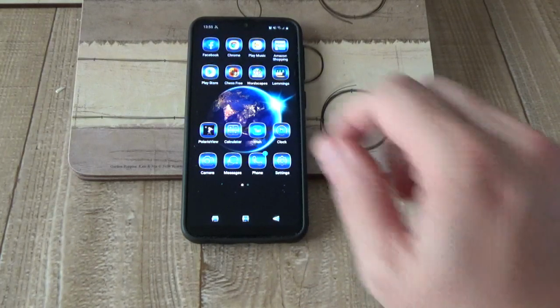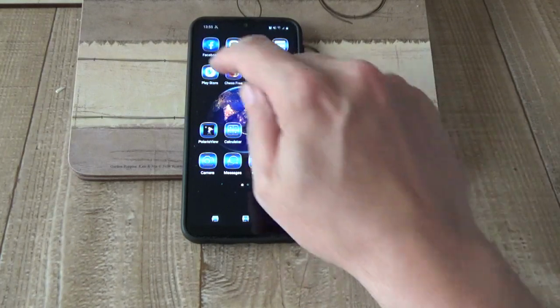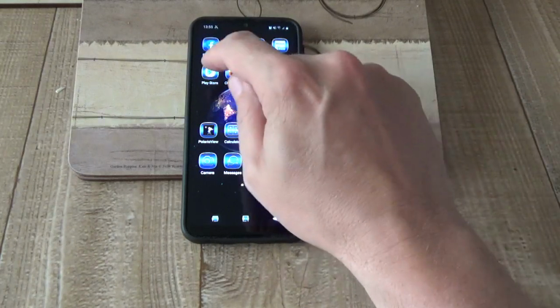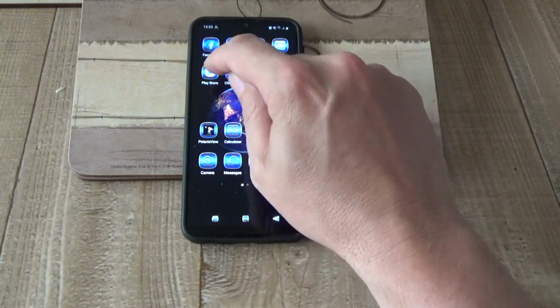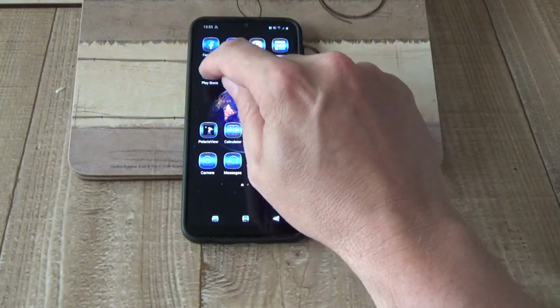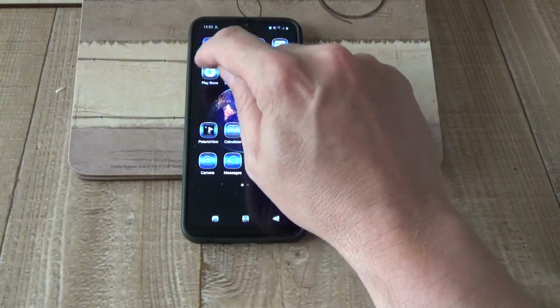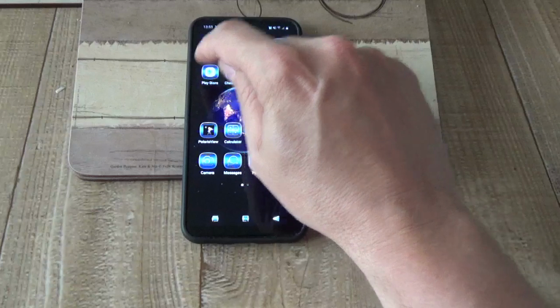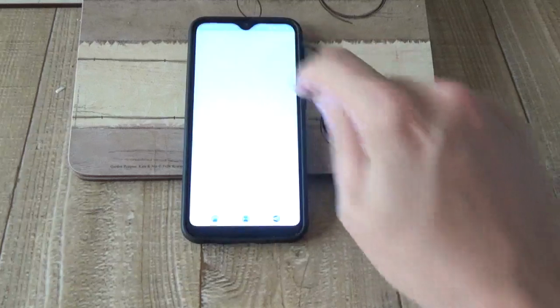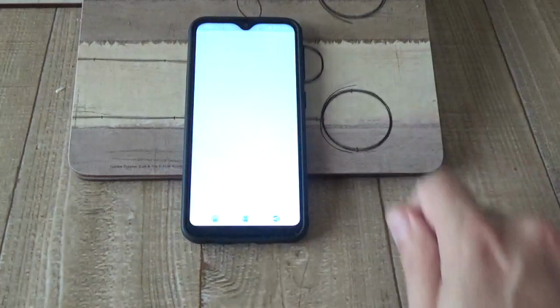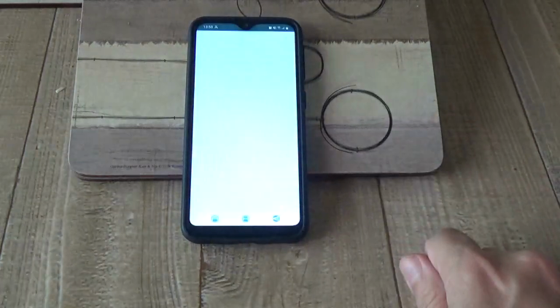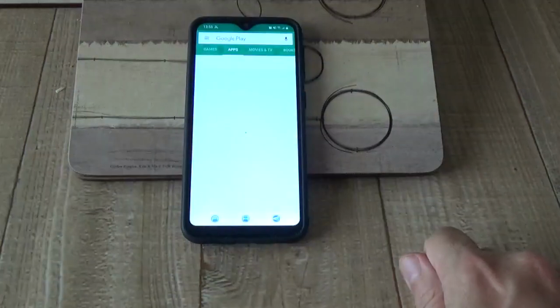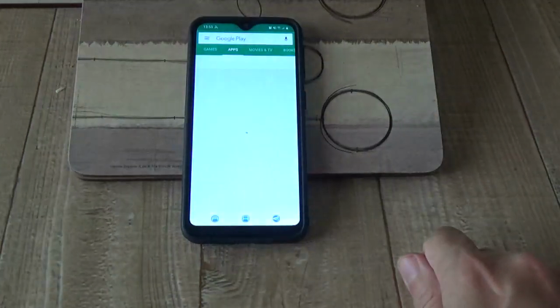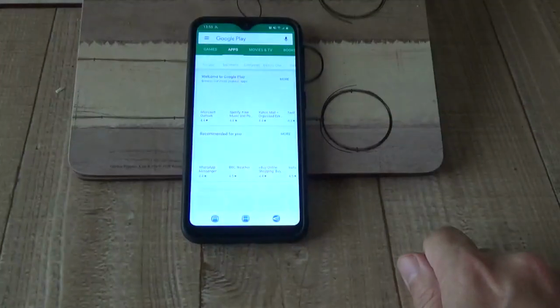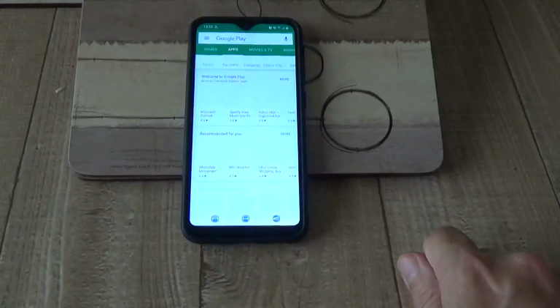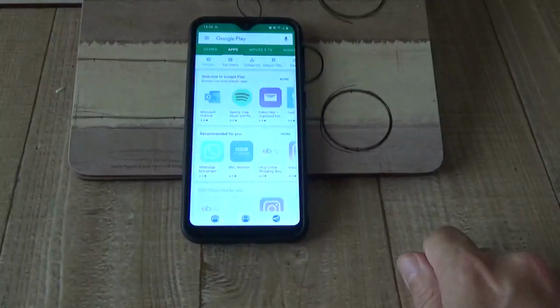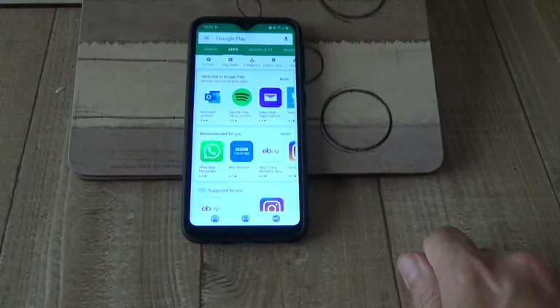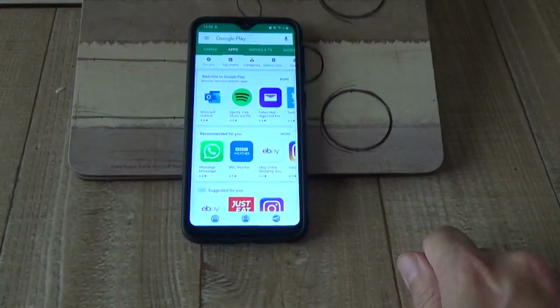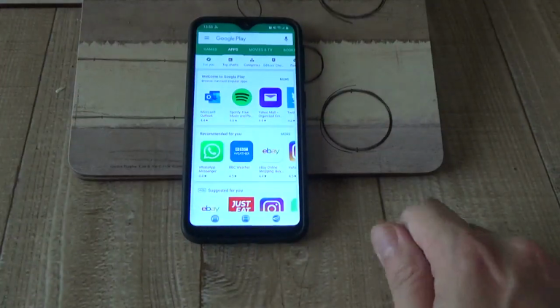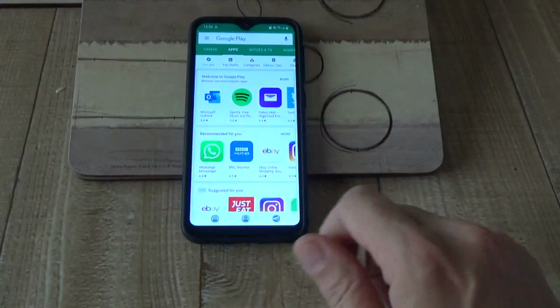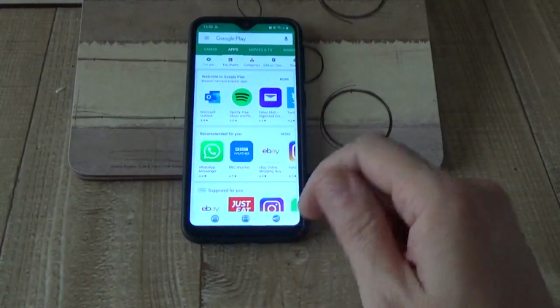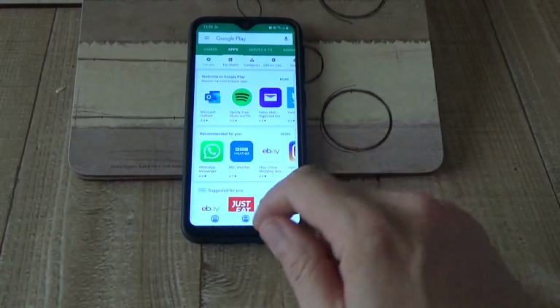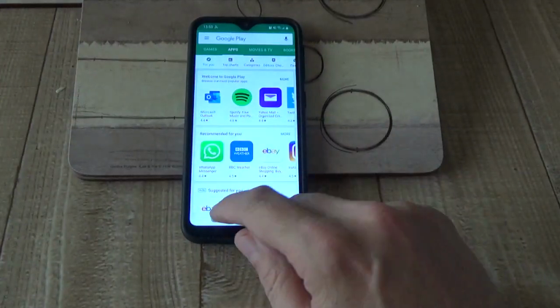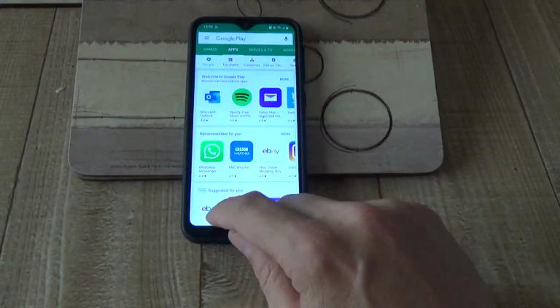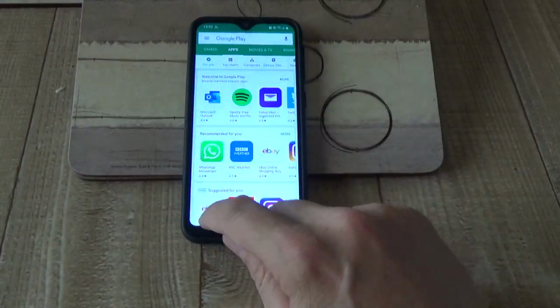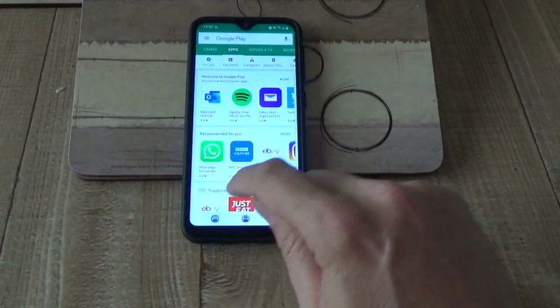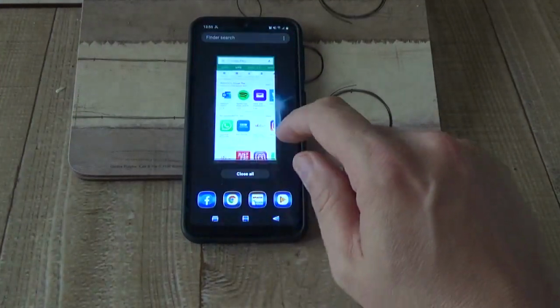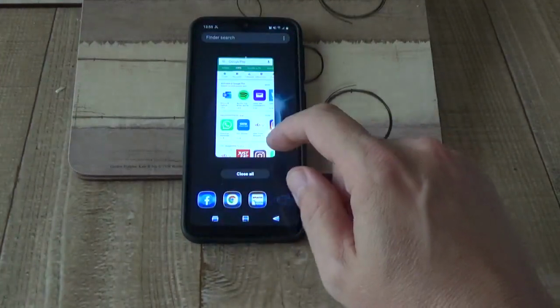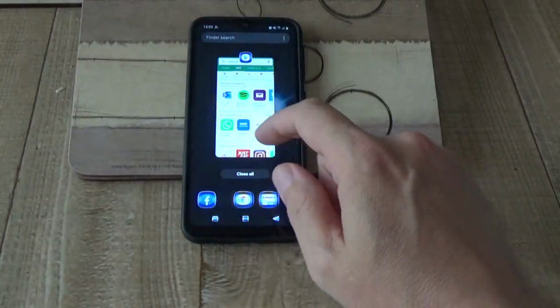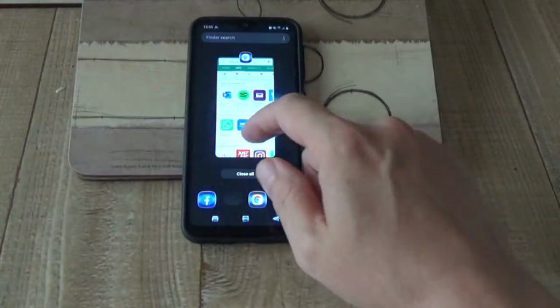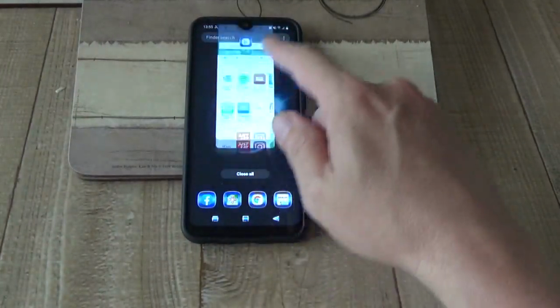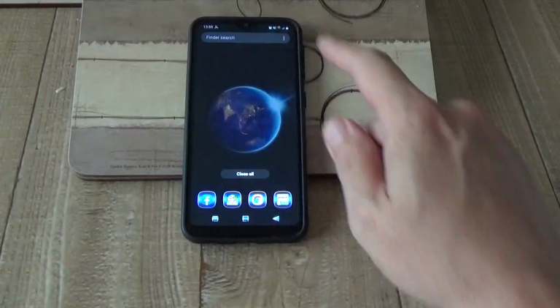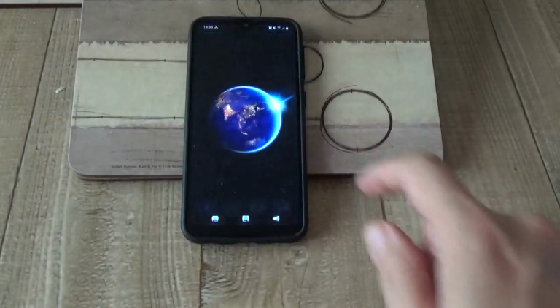Let's have a look at the Play Store — one more. There you go, in we are.